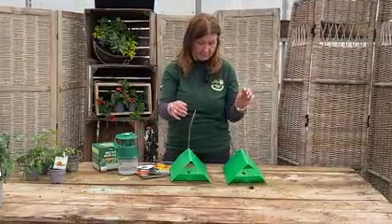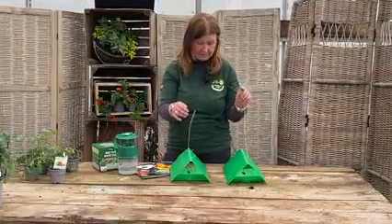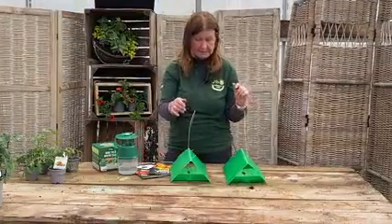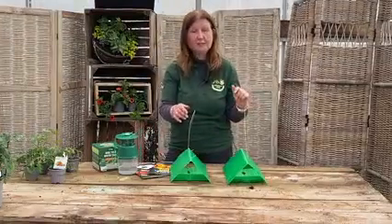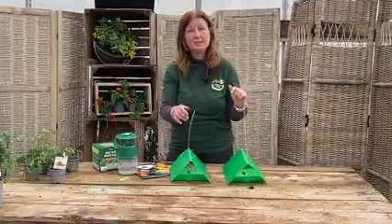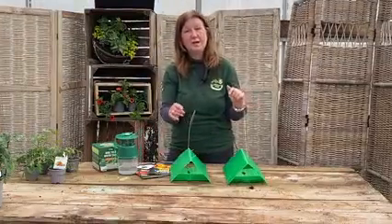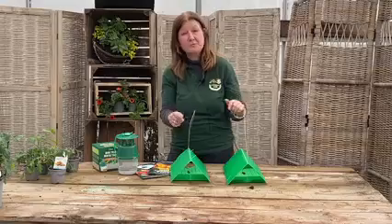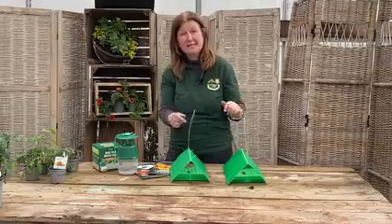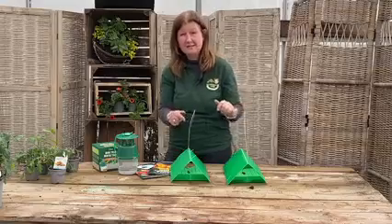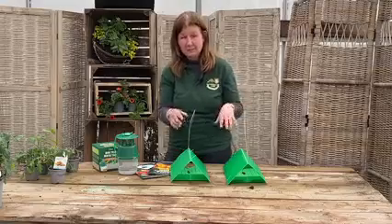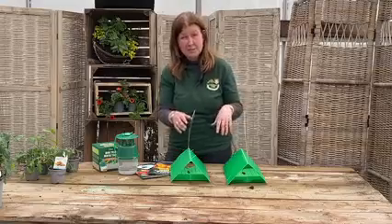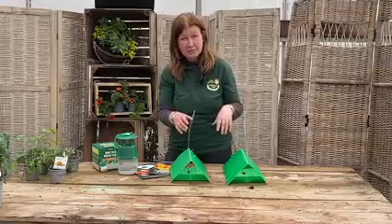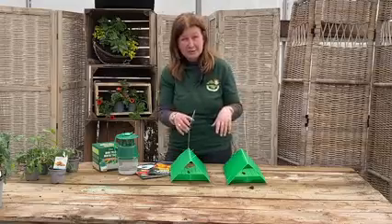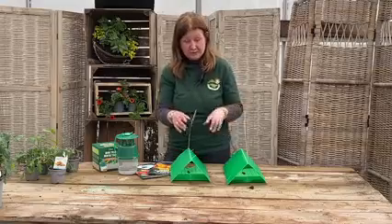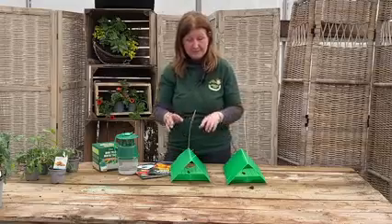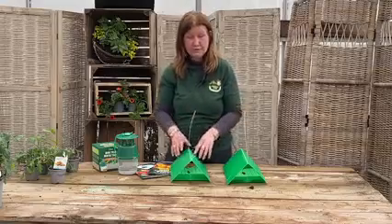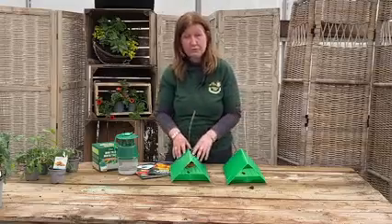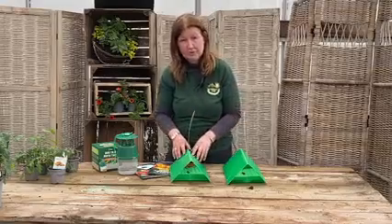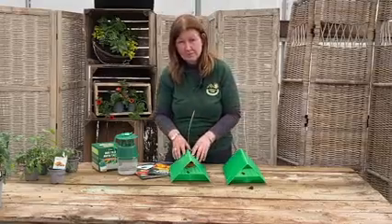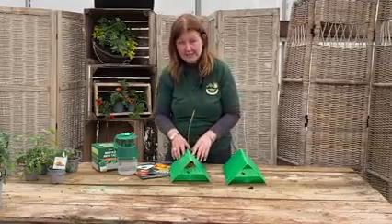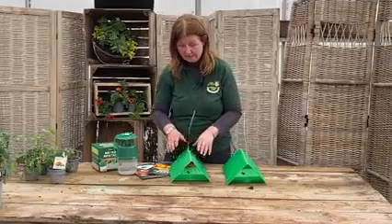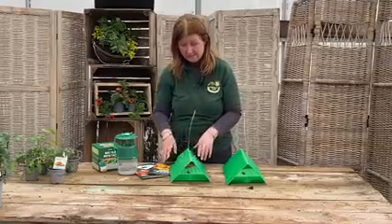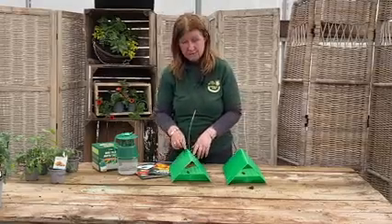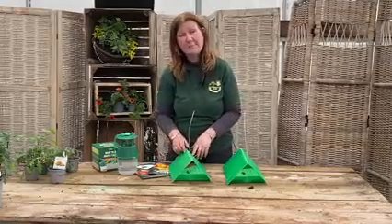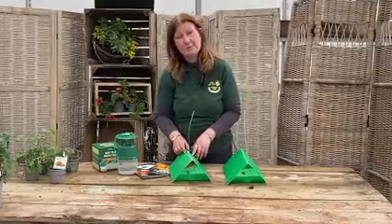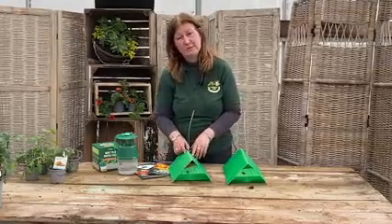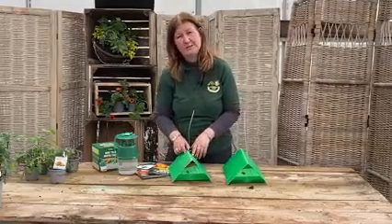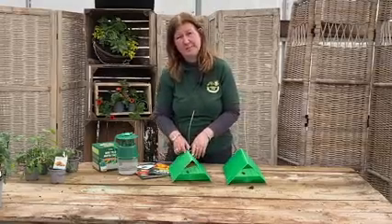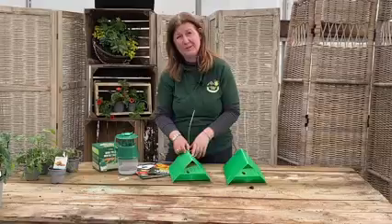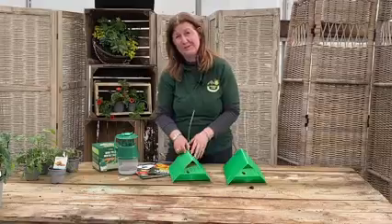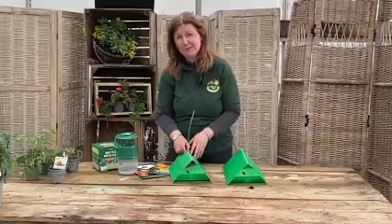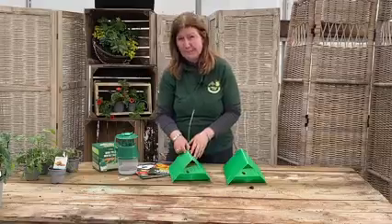So there we are — there we have the moth traps. Come with me and we'll go and put them in the tree. Of course, don't forget to remember which one's your apple and which one's your plum.